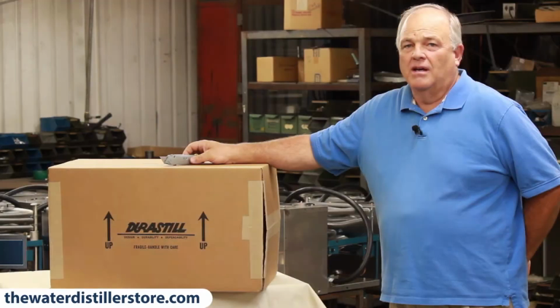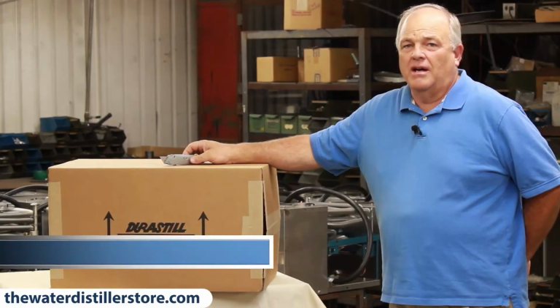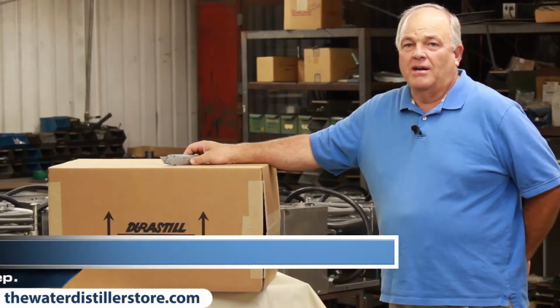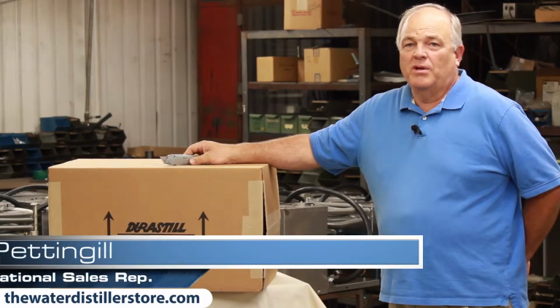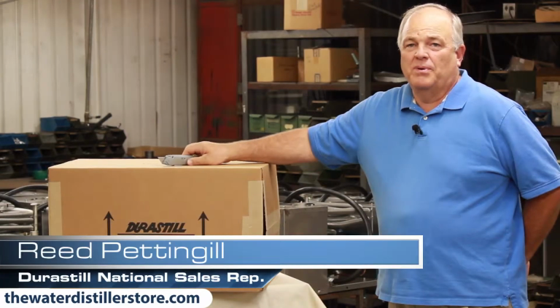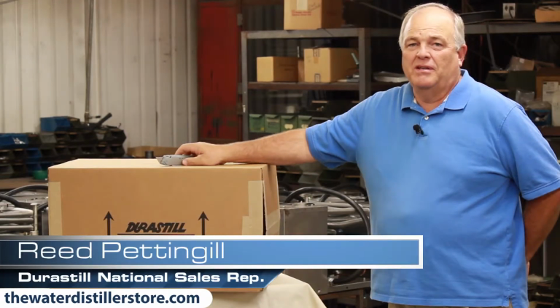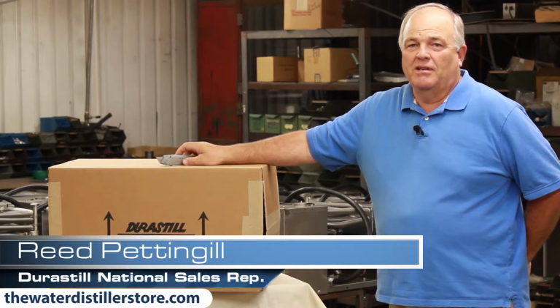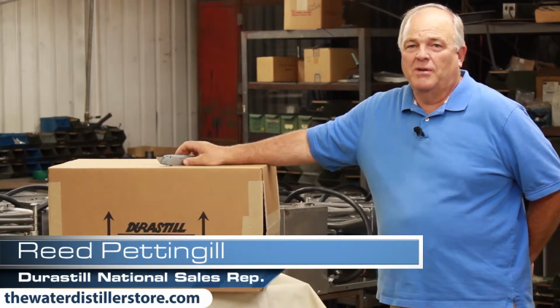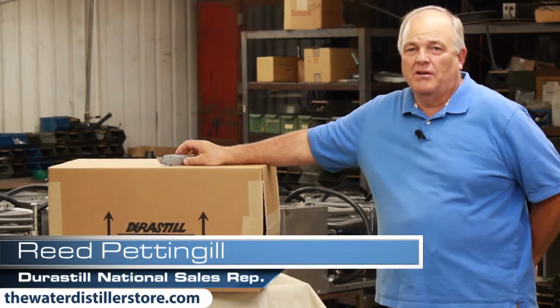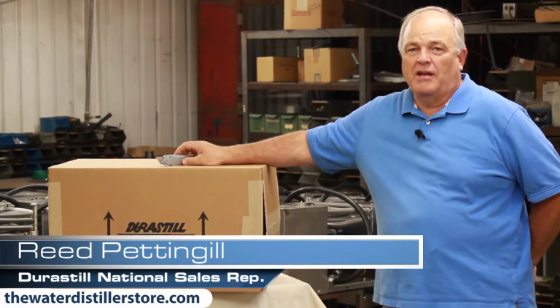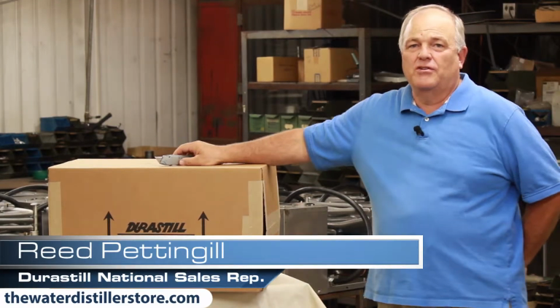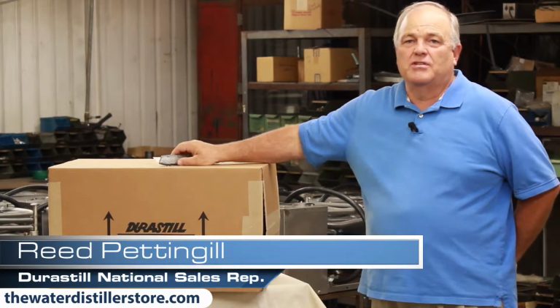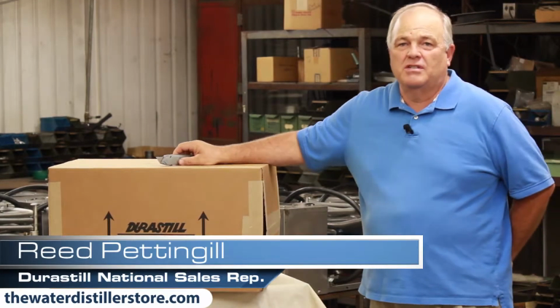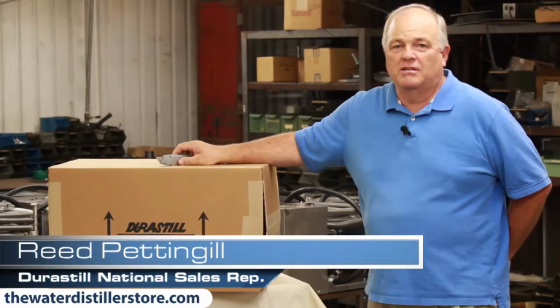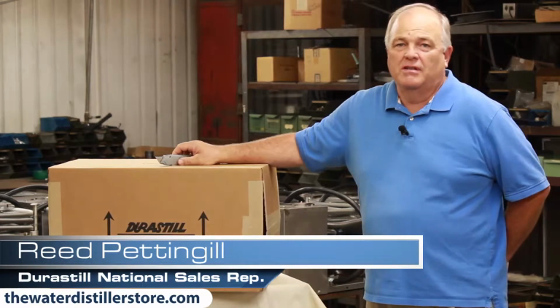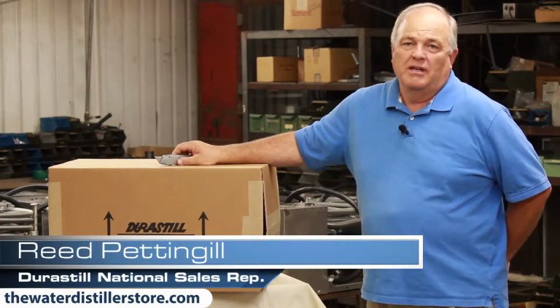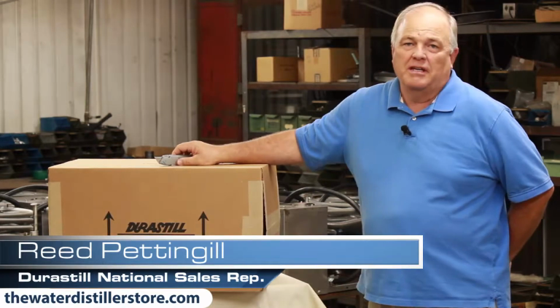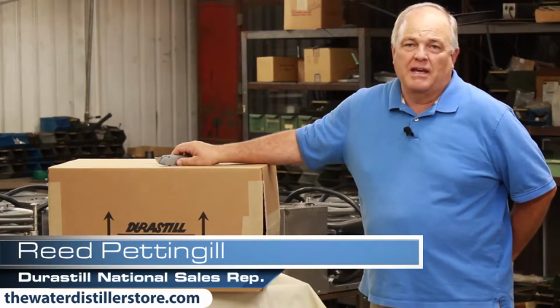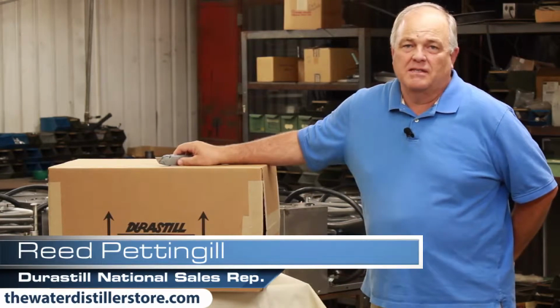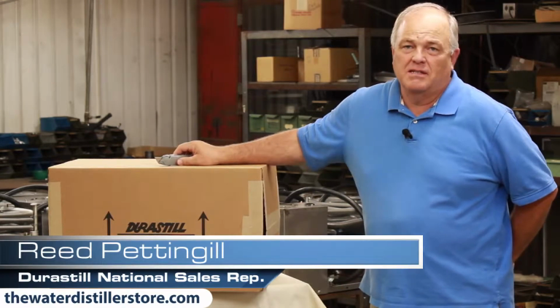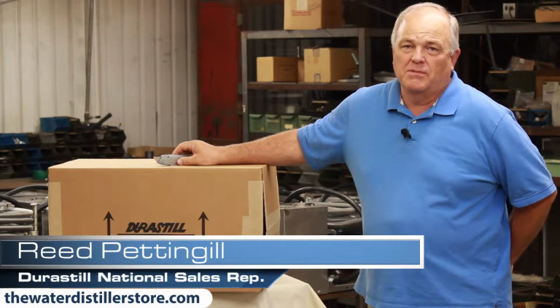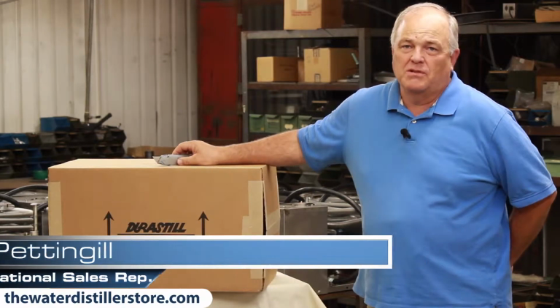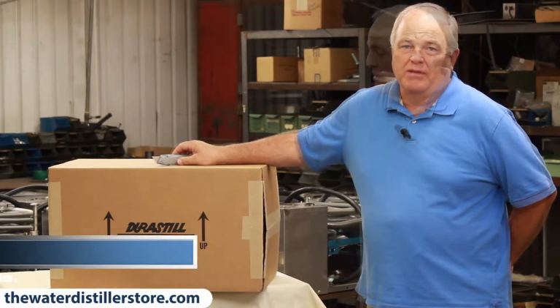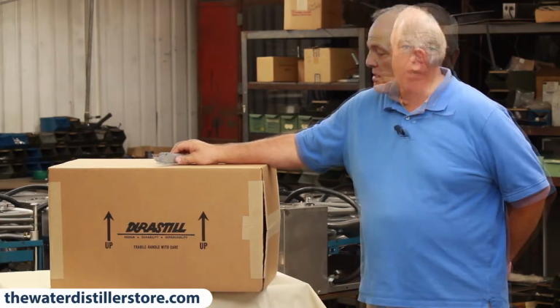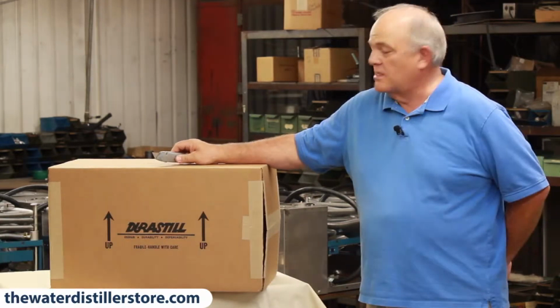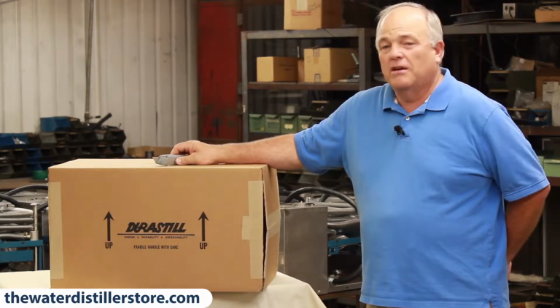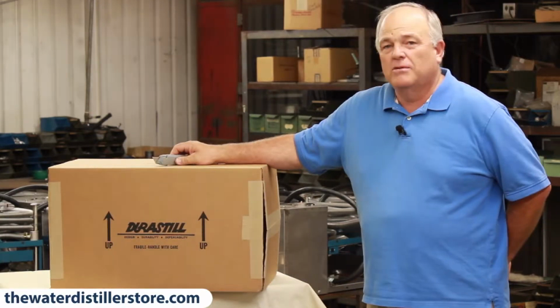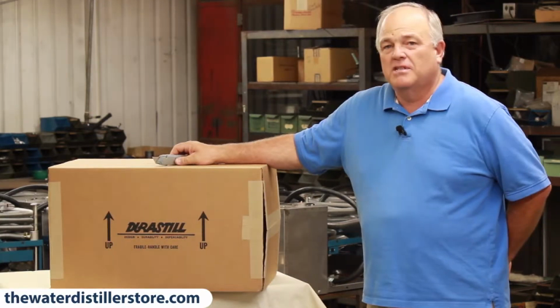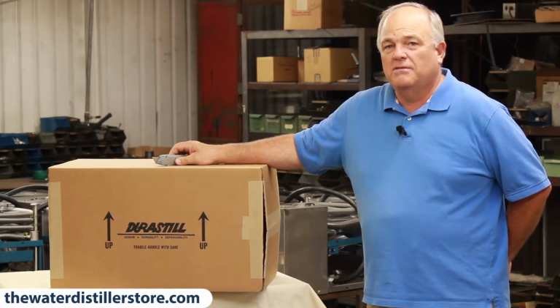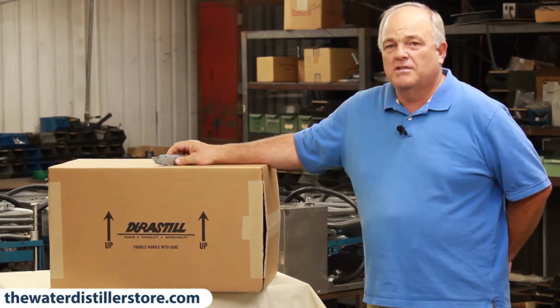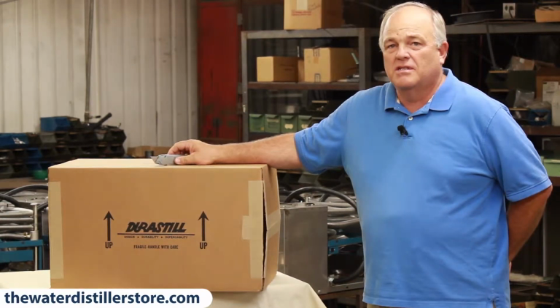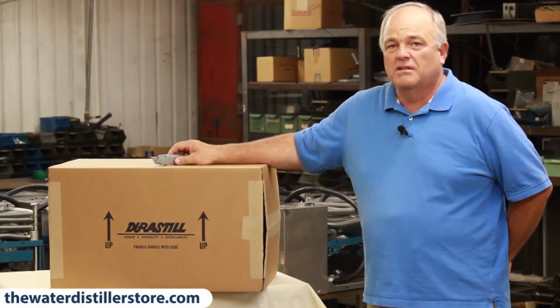Hi, I'm Reed Cuttingill. I'm here at Durastill in Kansas City, Missouri. This is how you receive your distiller.